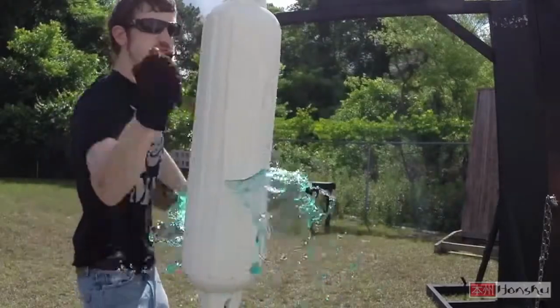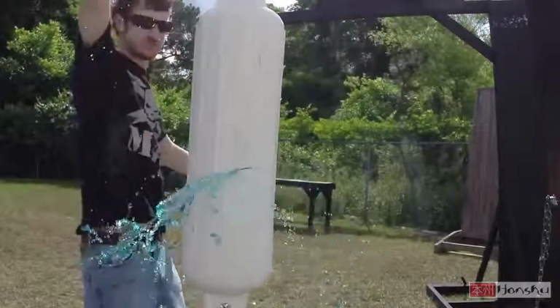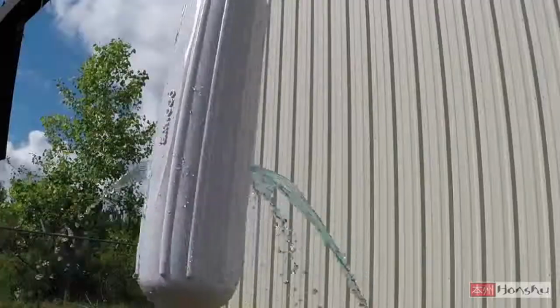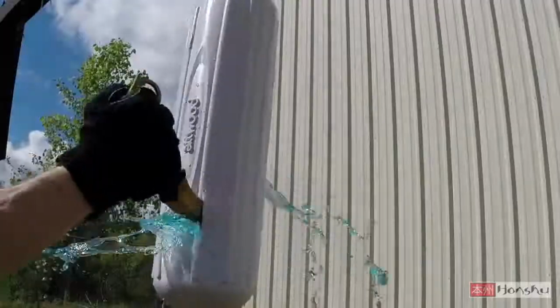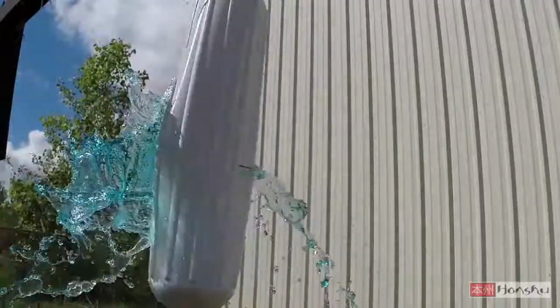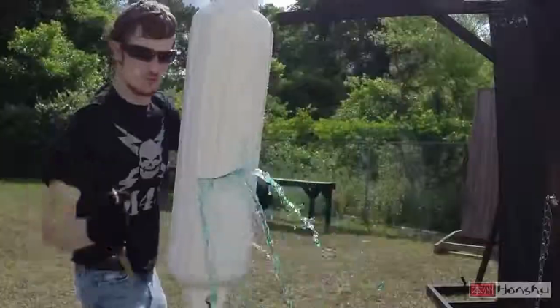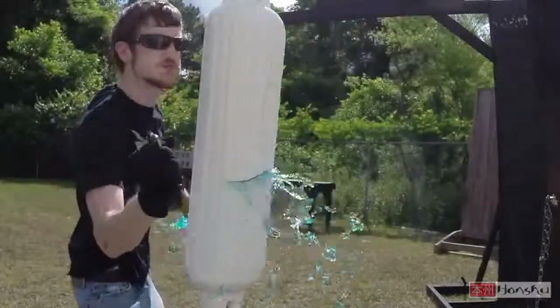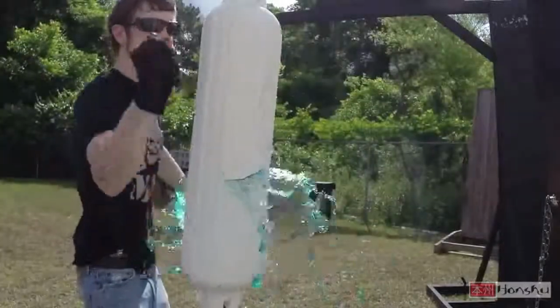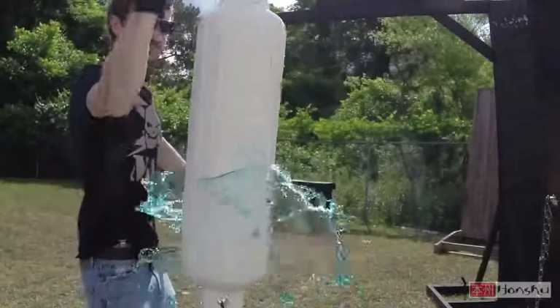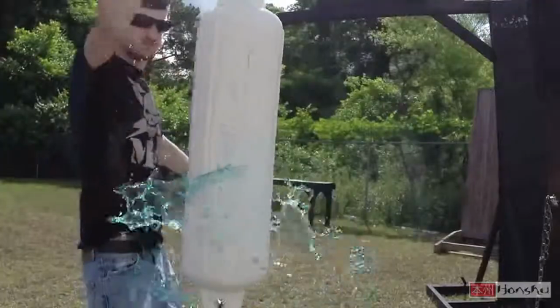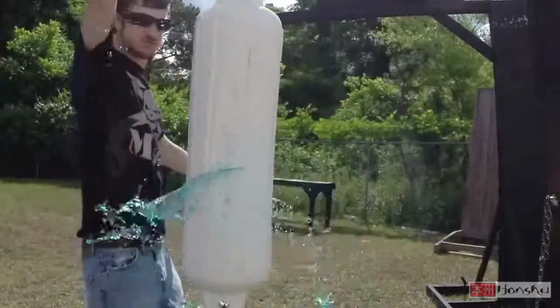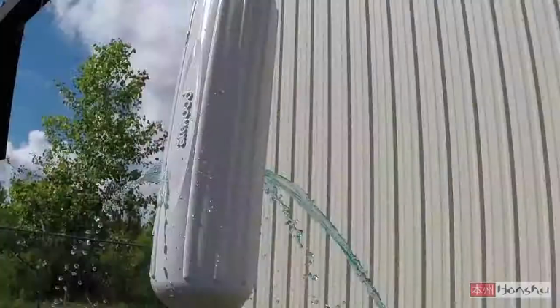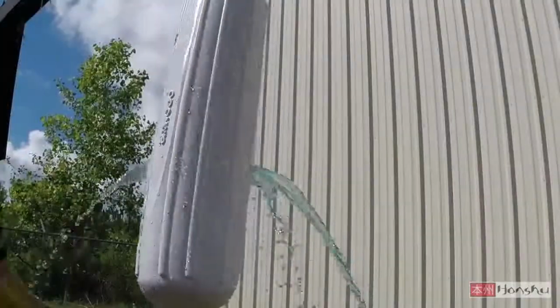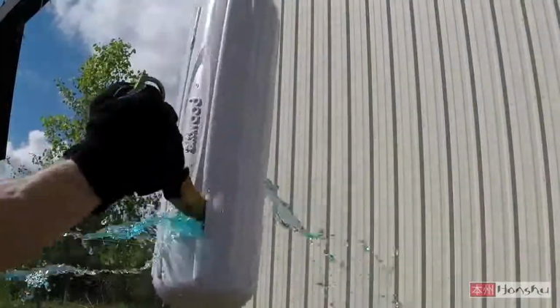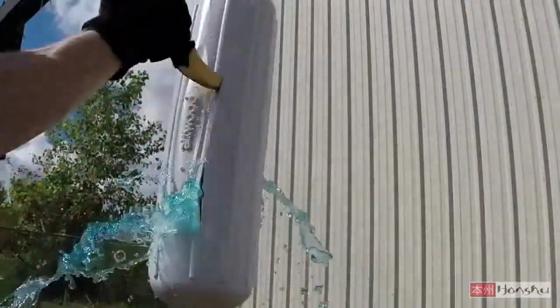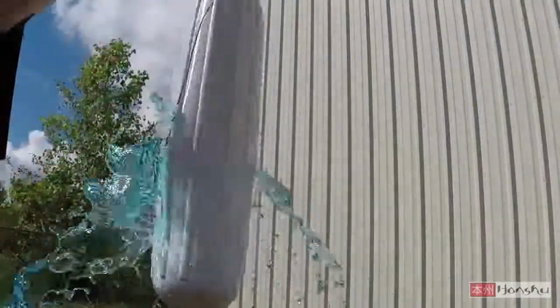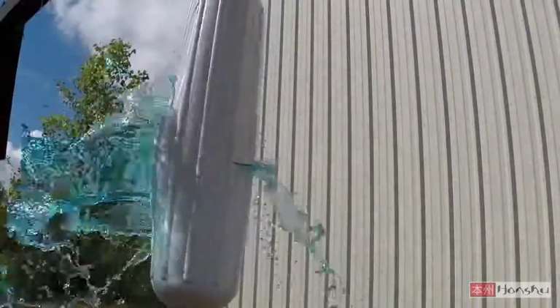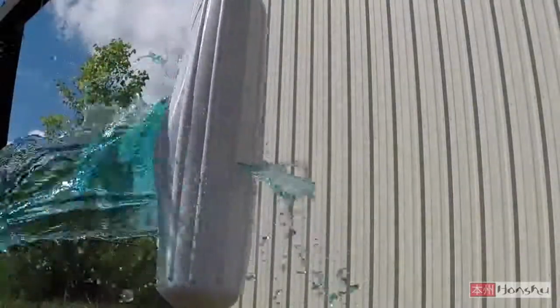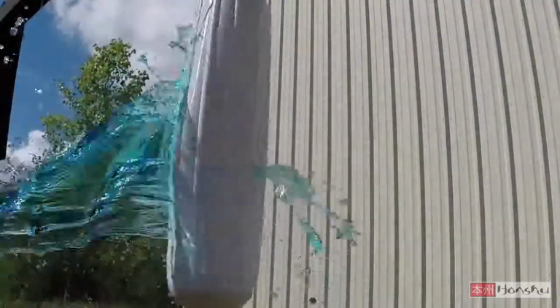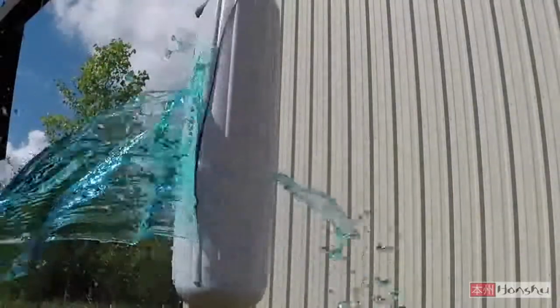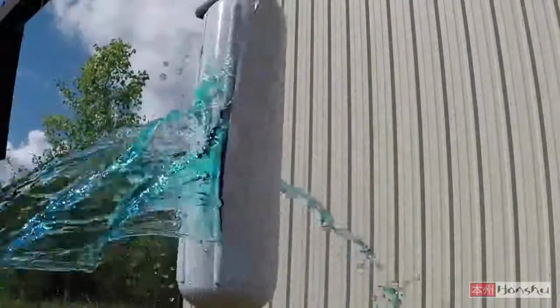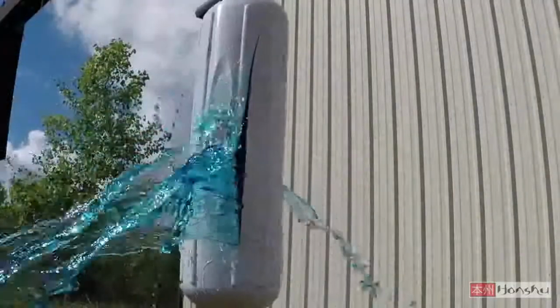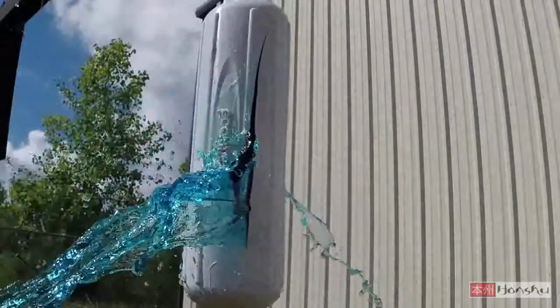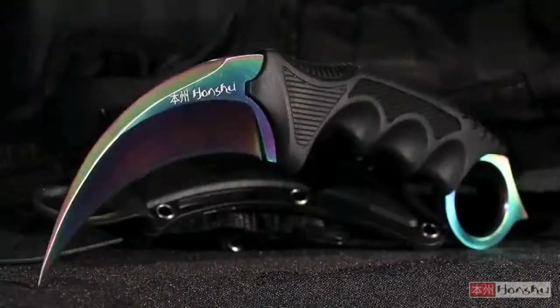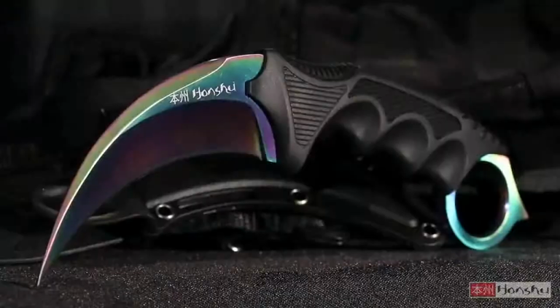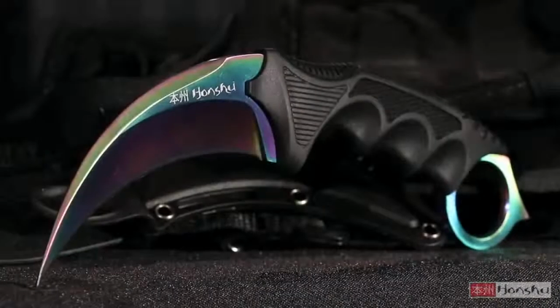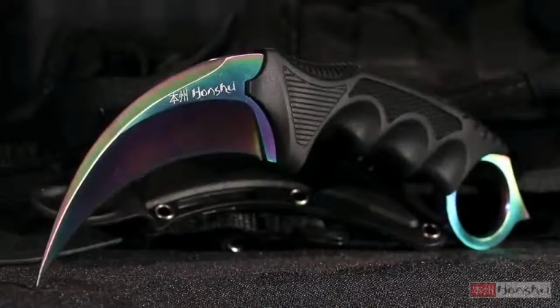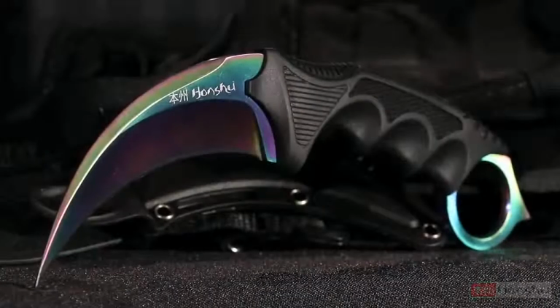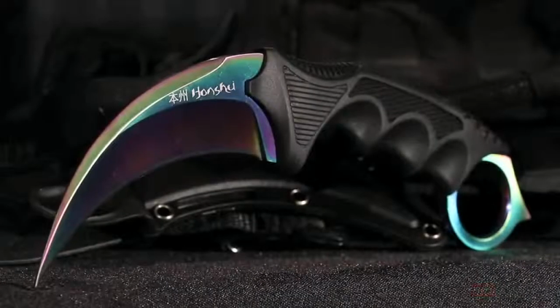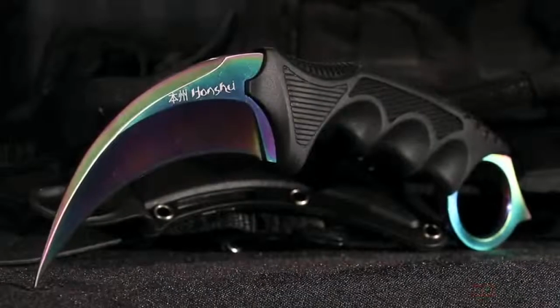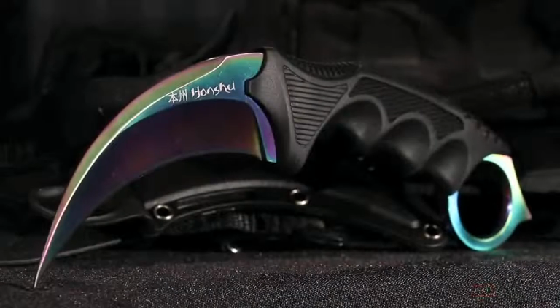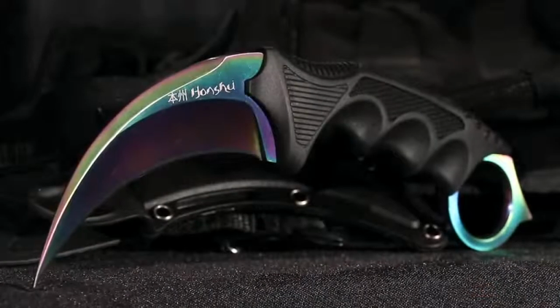This is the Rainbow Titanium Honshu Karambit, only from United Cutlery.